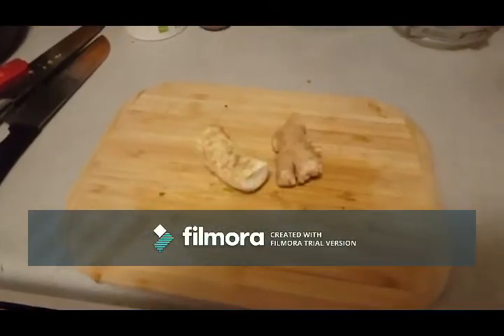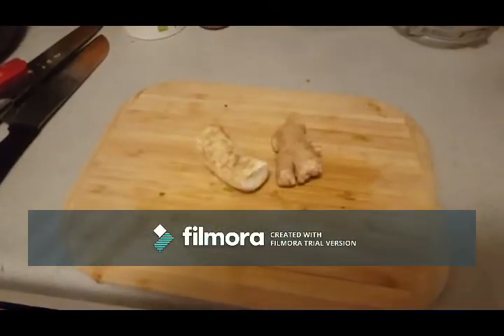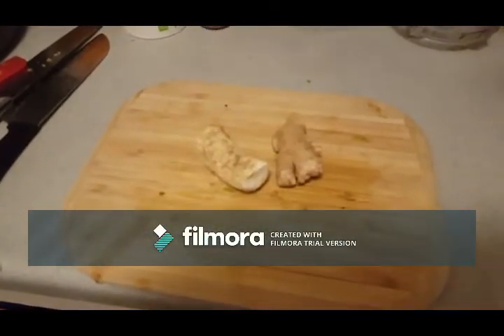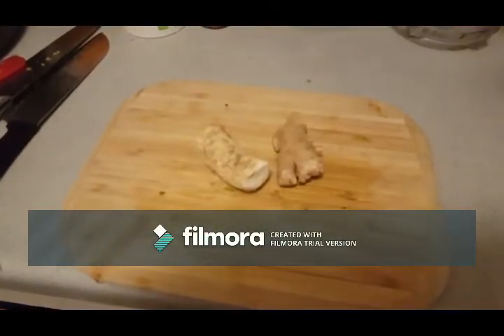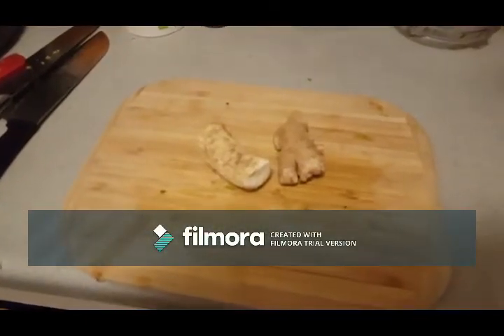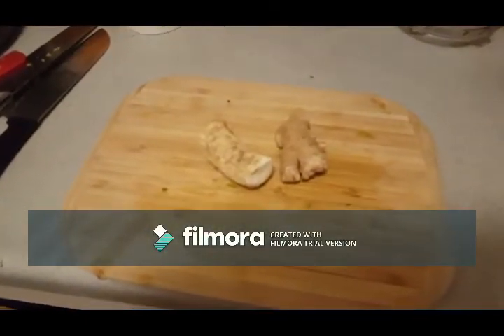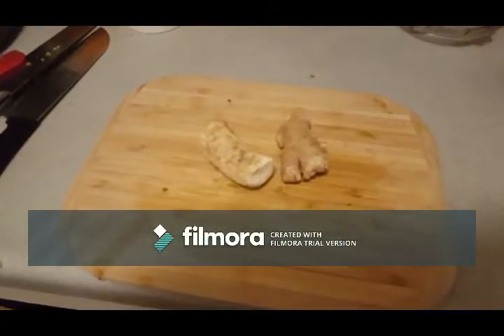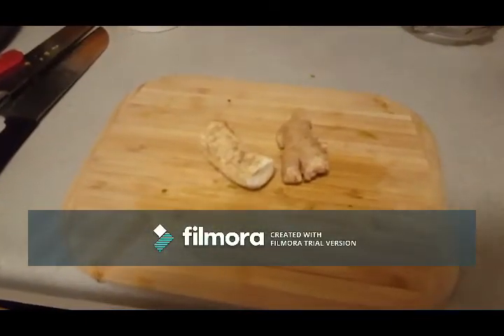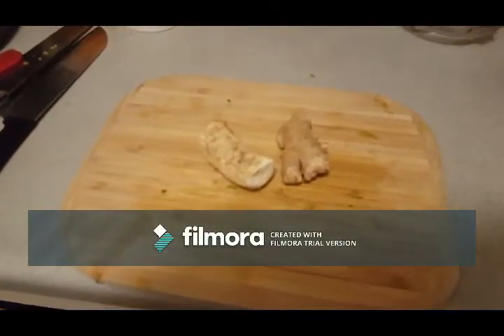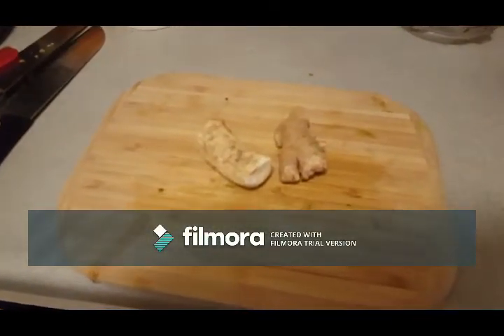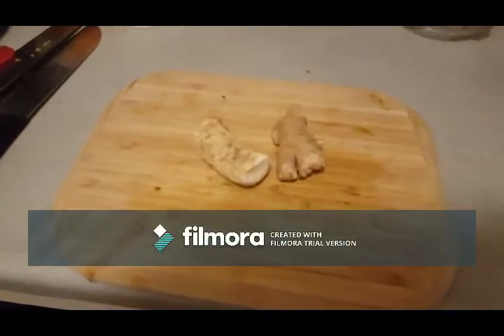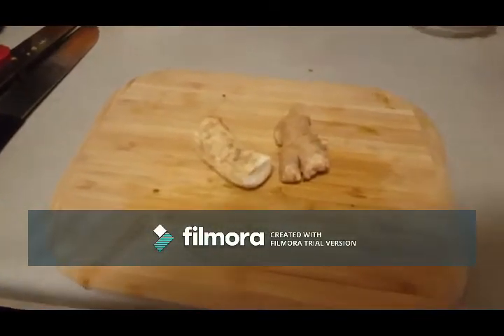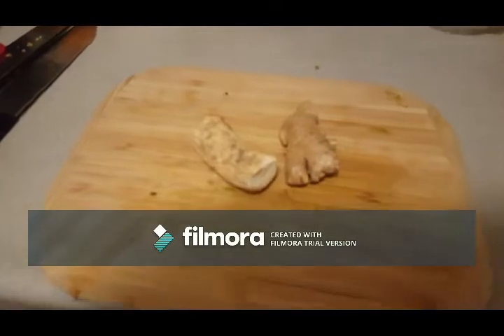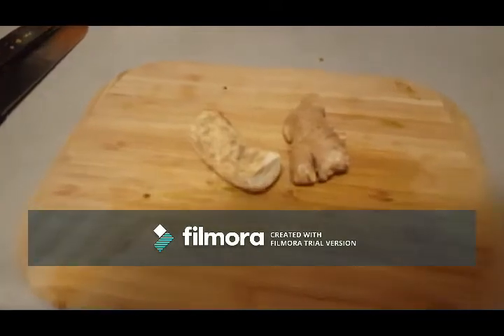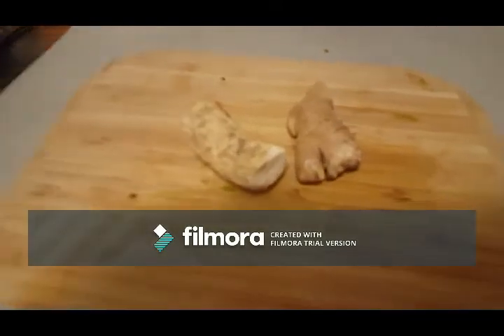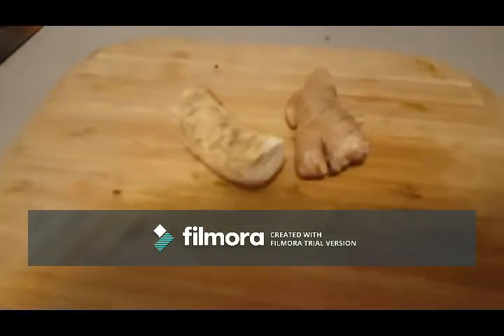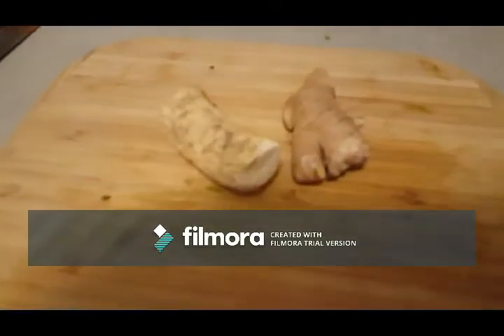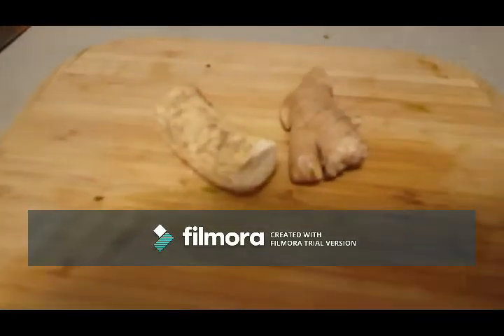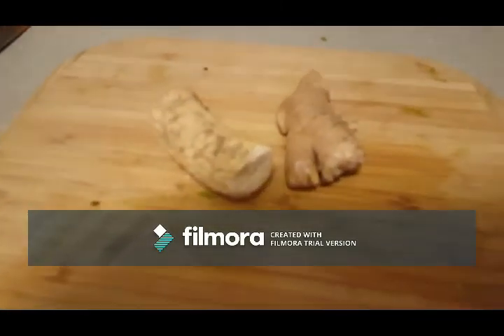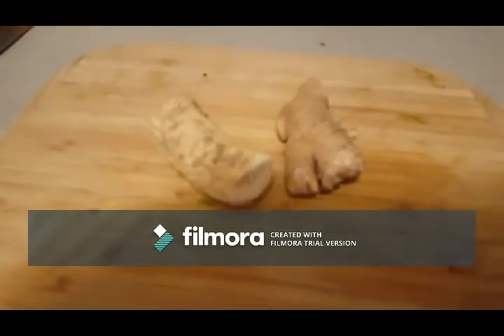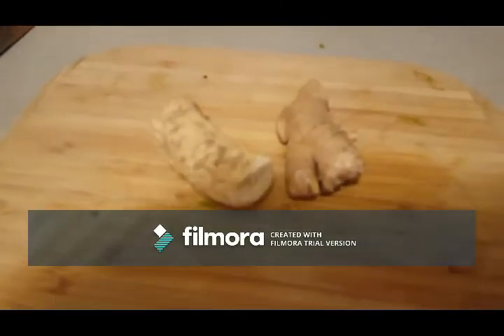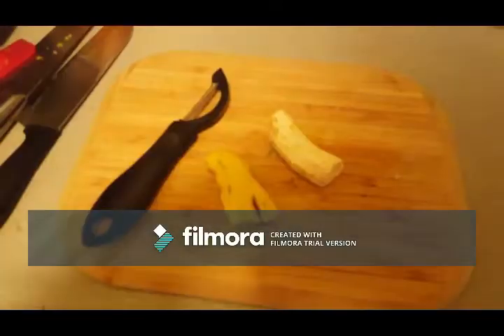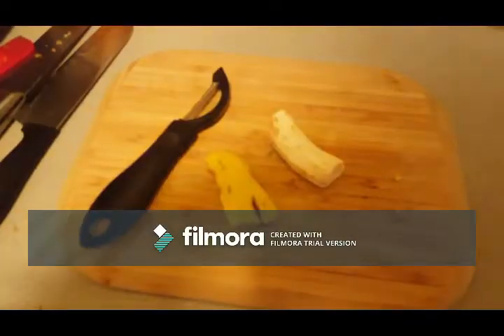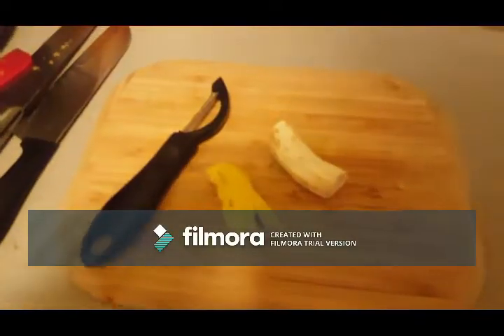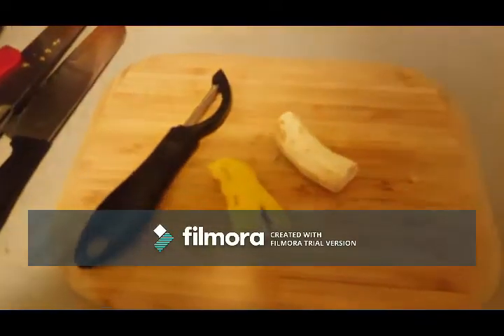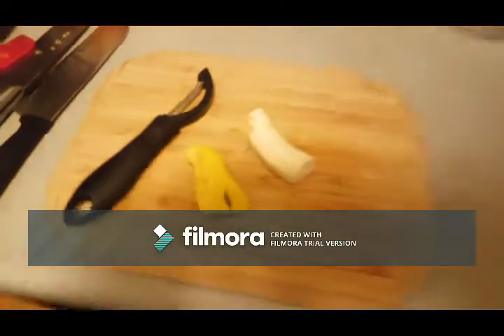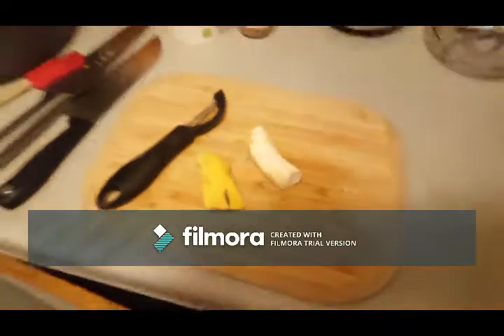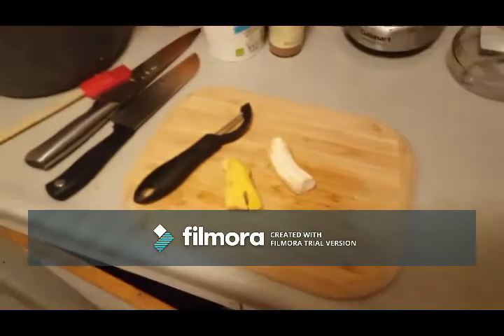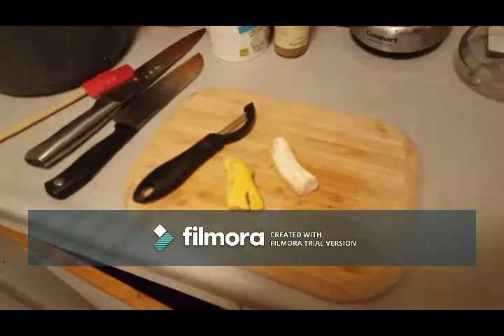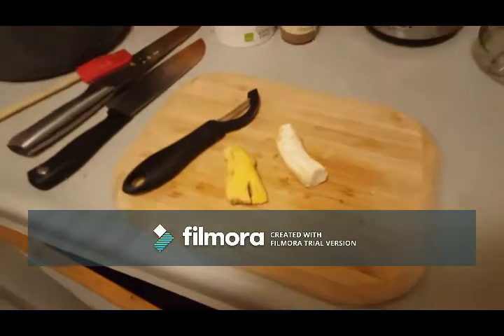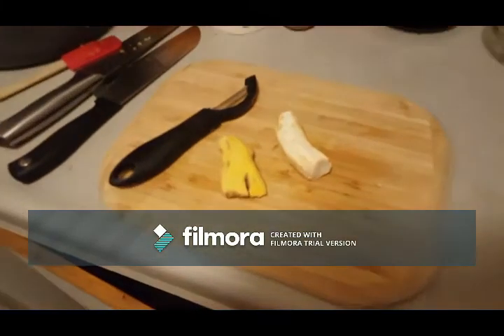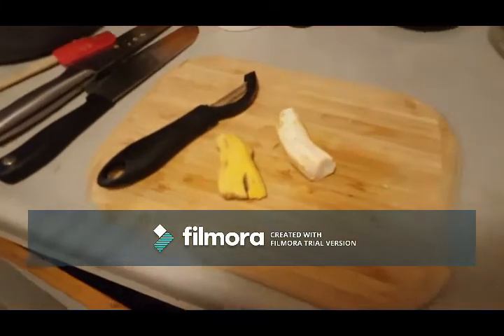That's a piece of ginger and a piece of horseradish. You're supposed to peel one of them and I forgot which one, so I peeled them both. I'm pretty sure it's the ginger because it looks wetter.